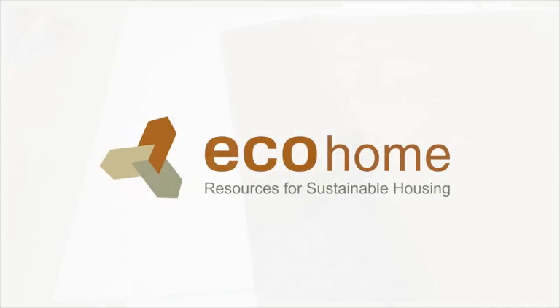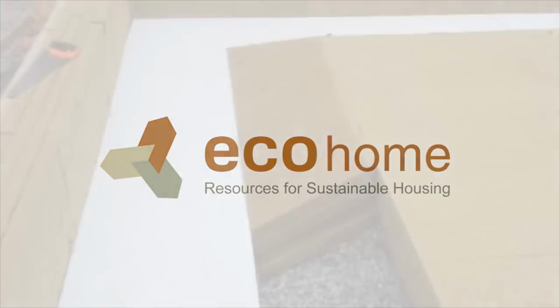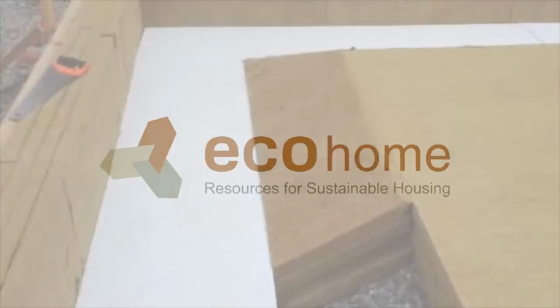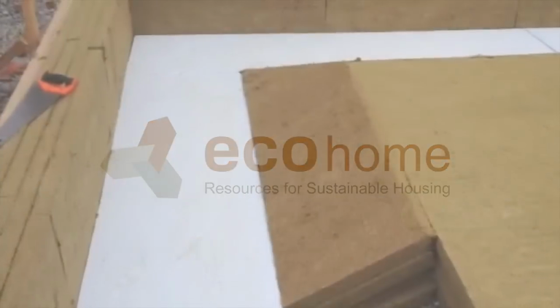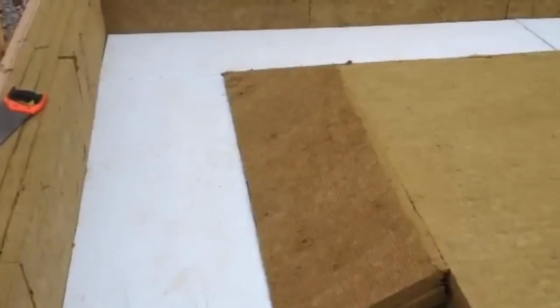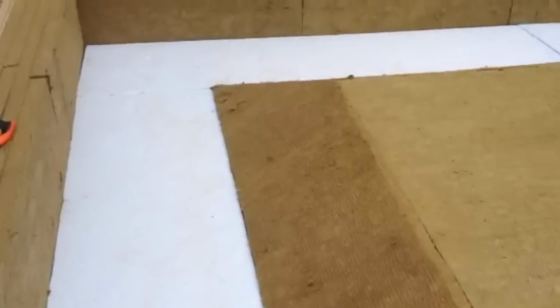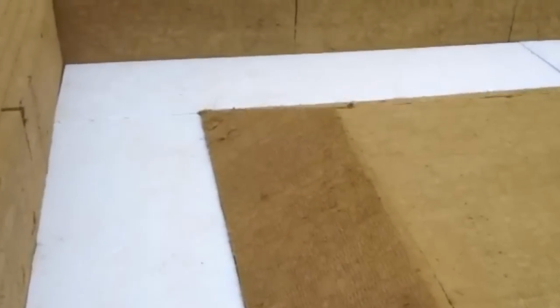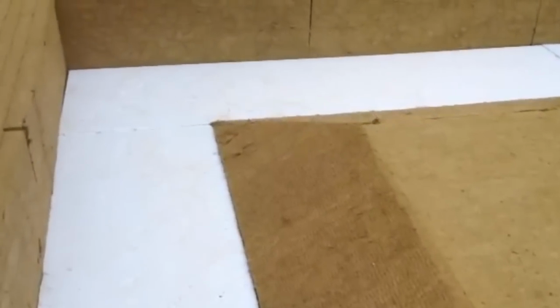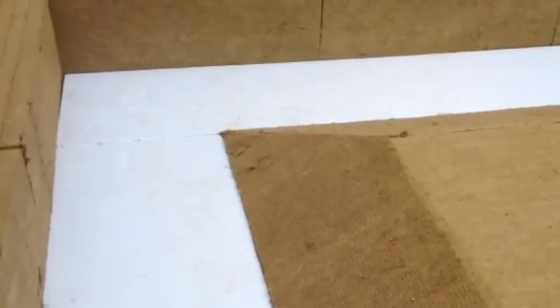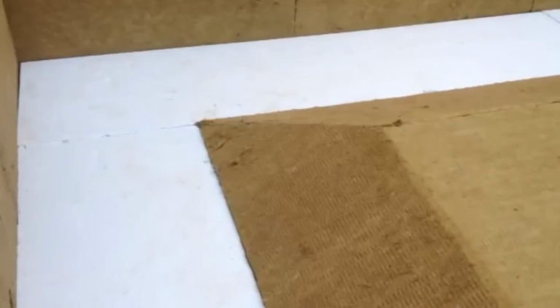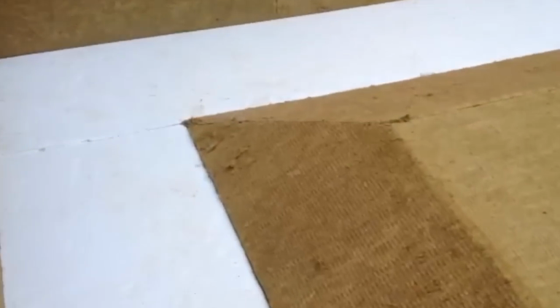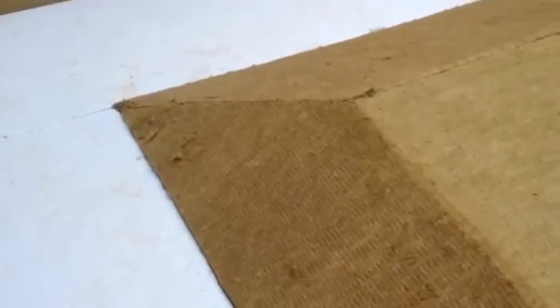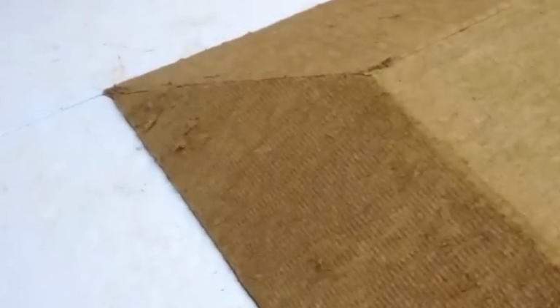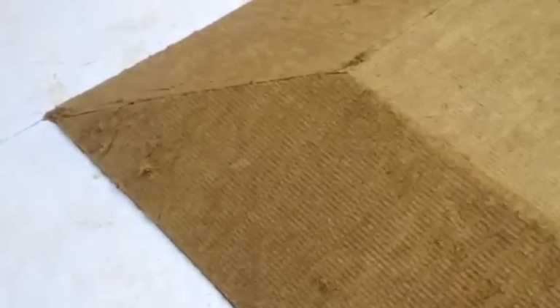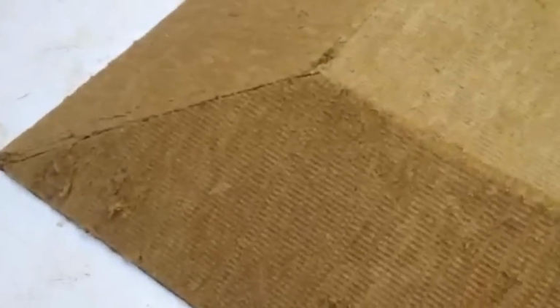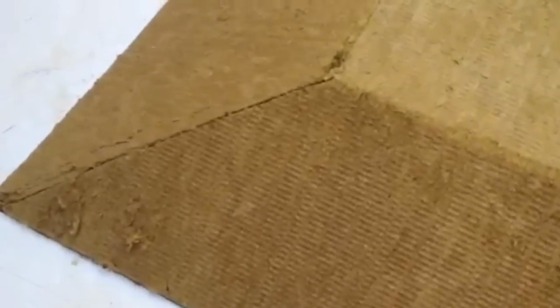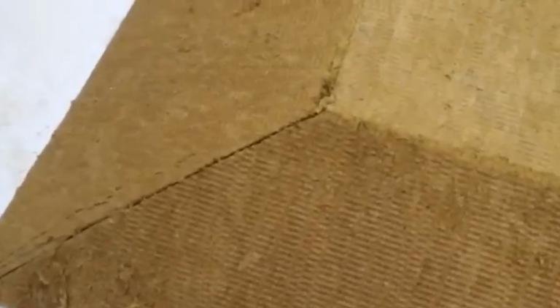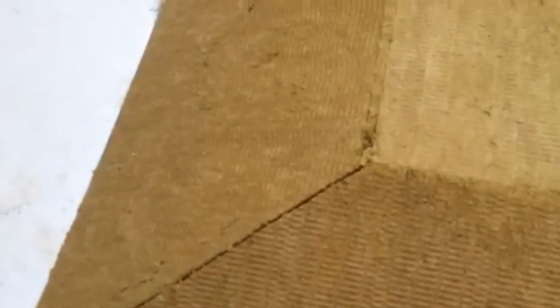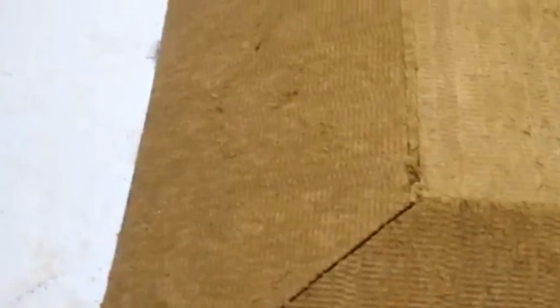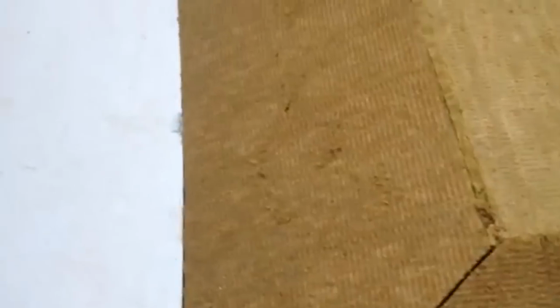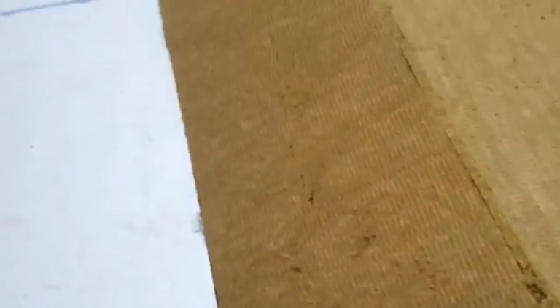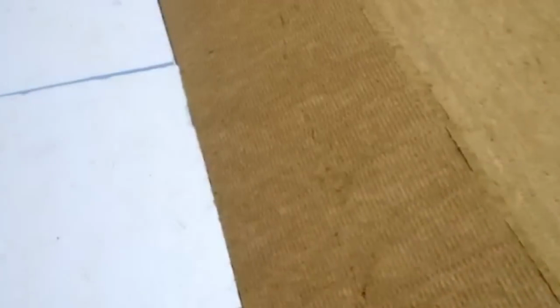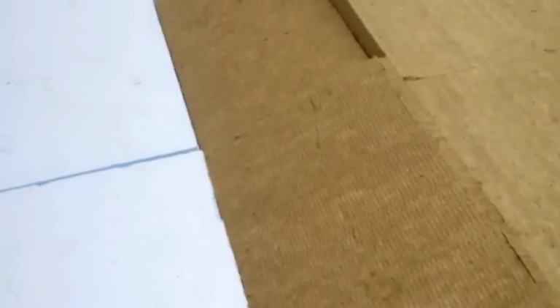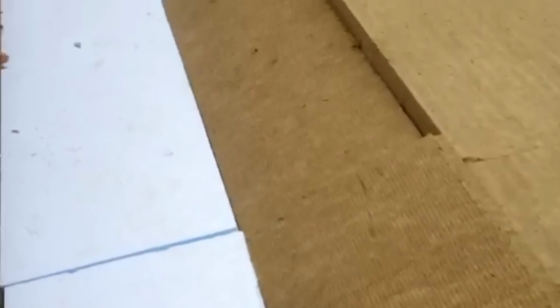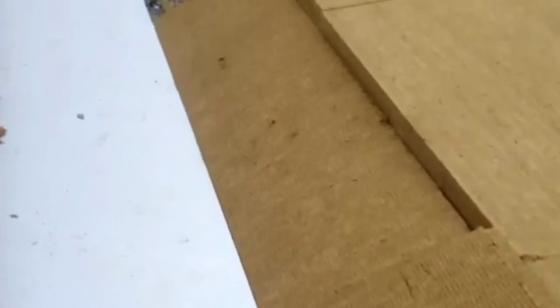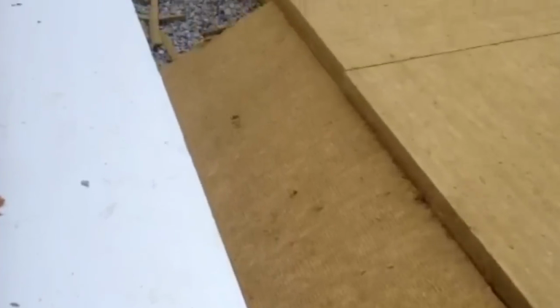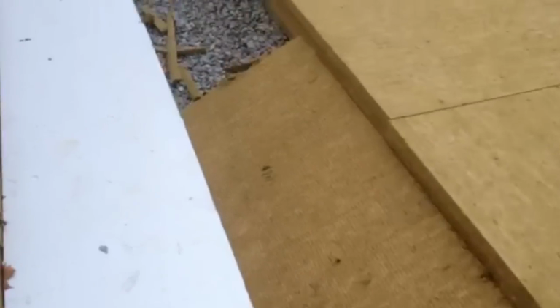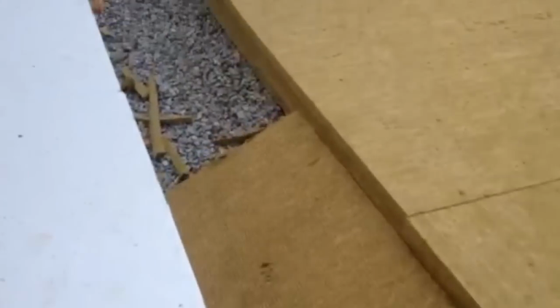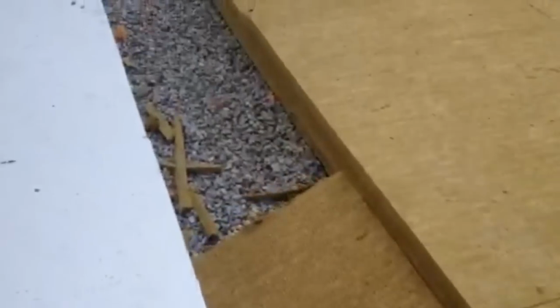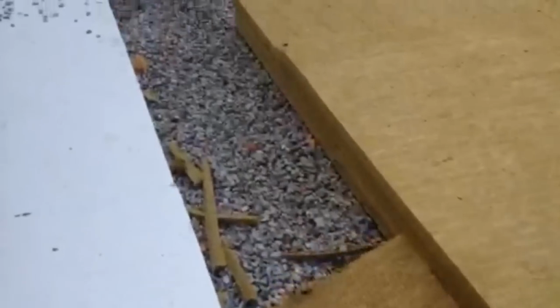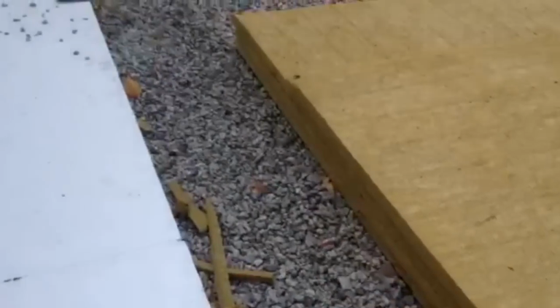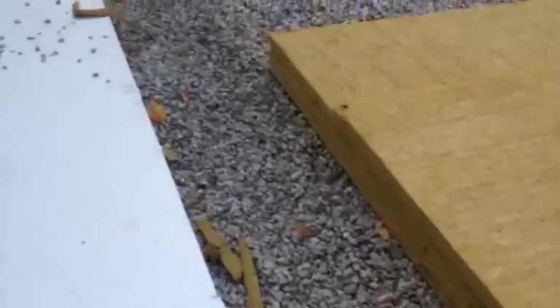Welcome to episode two of the building guide. If you saw the first one, you'd know that our under slab is prepped with plumbing. Now we're laying down insulation.